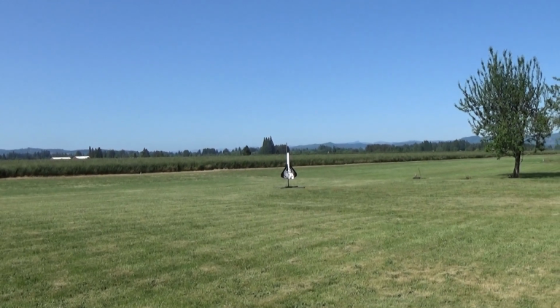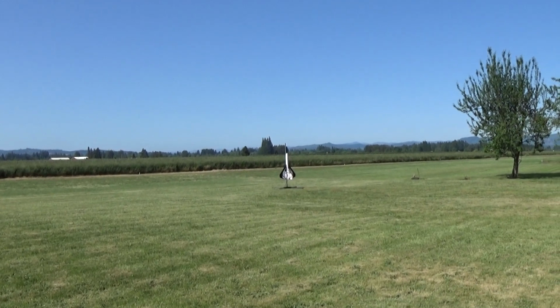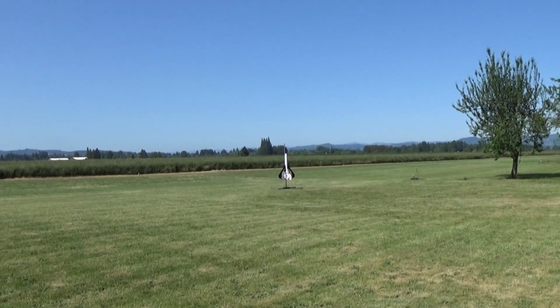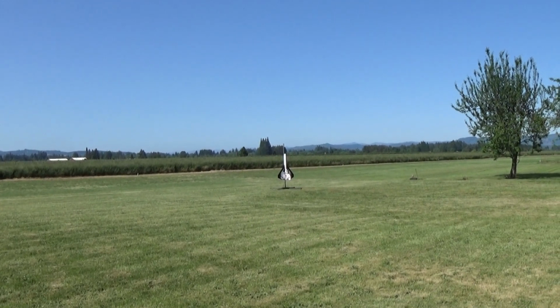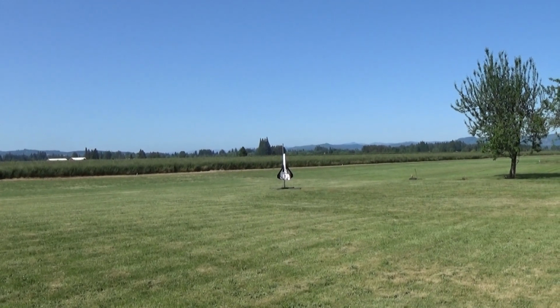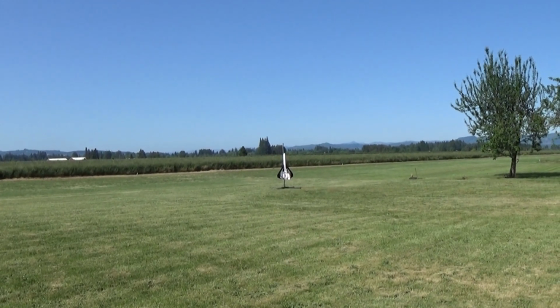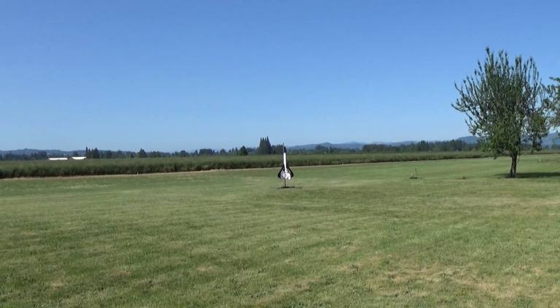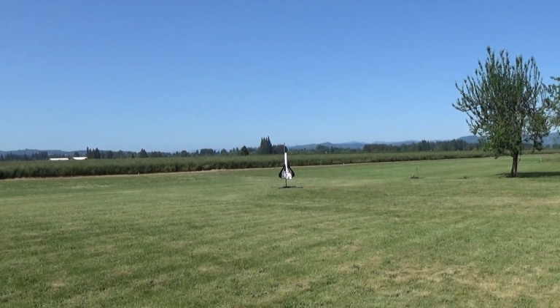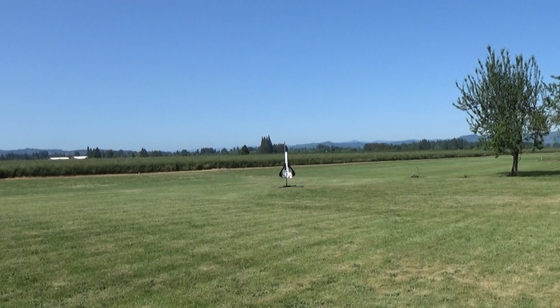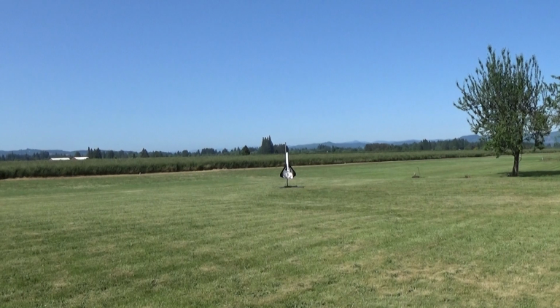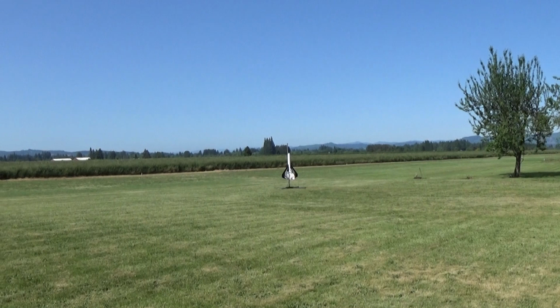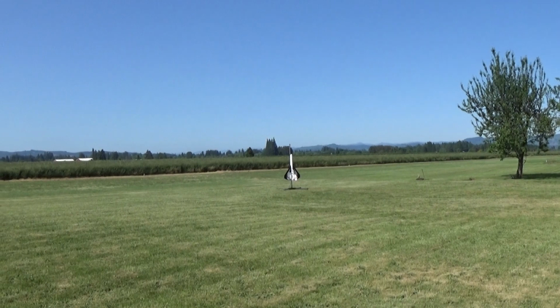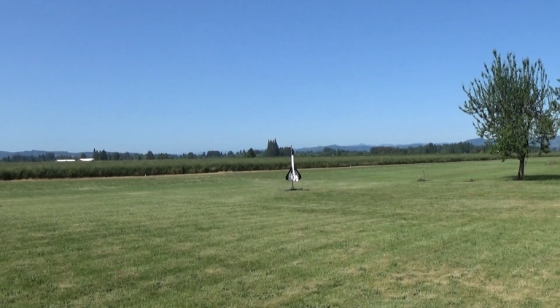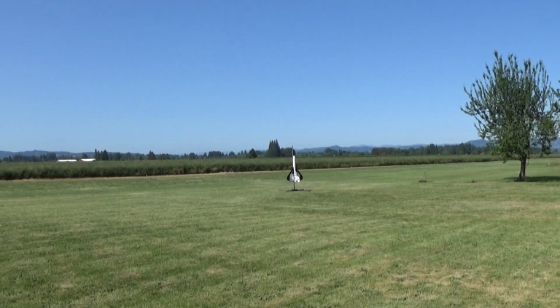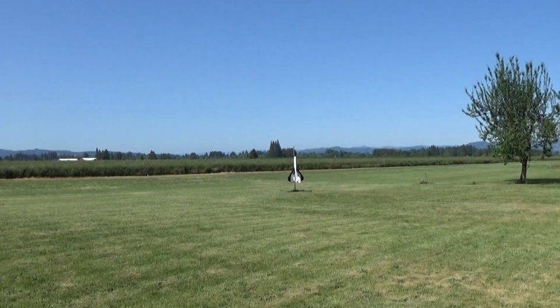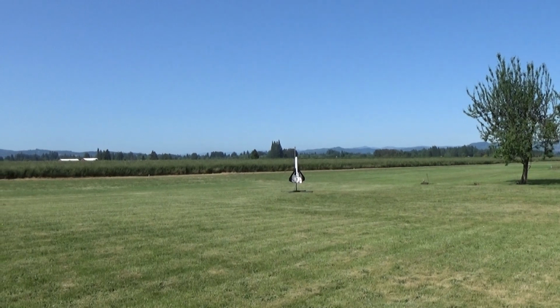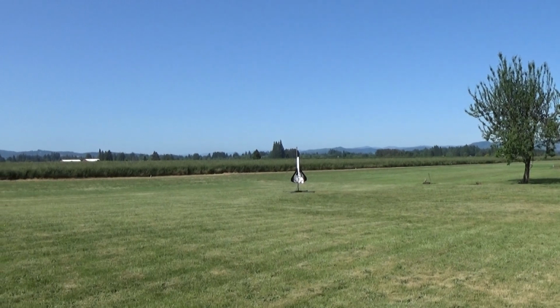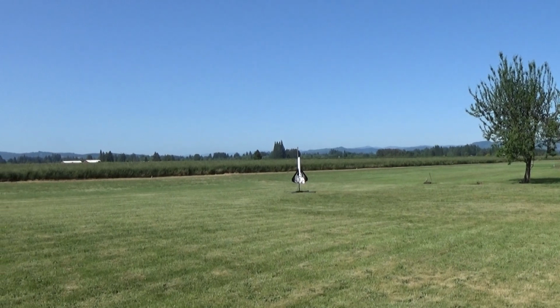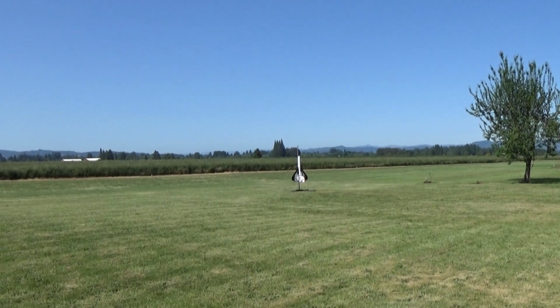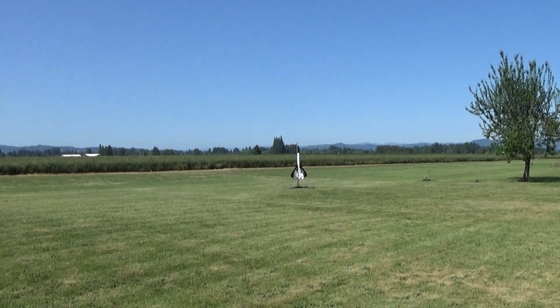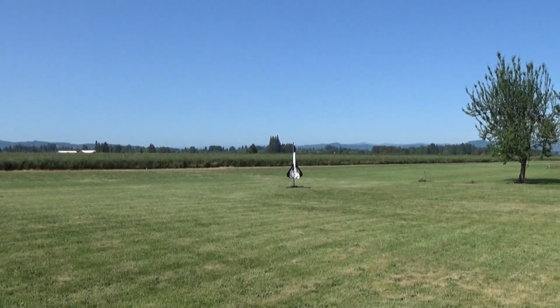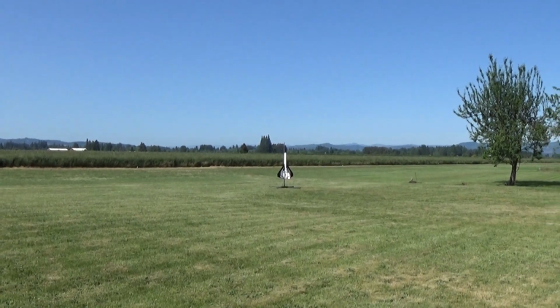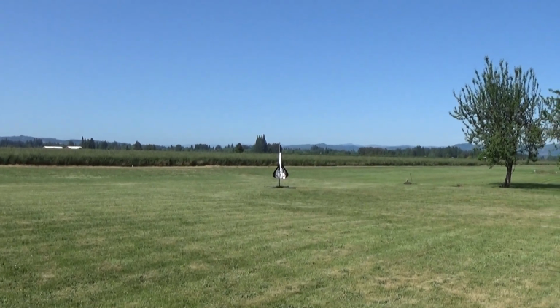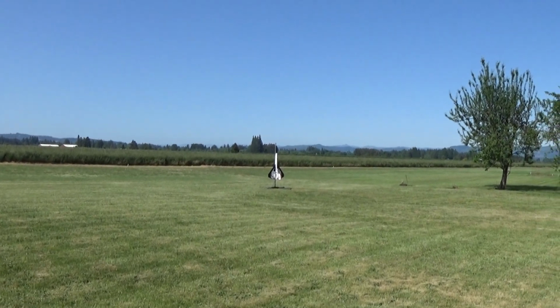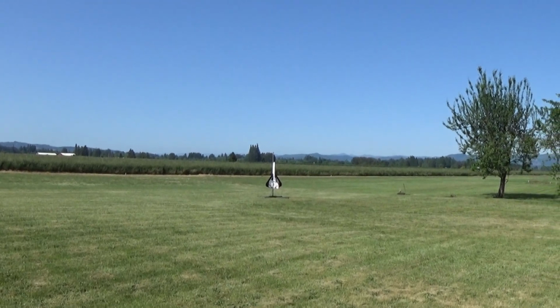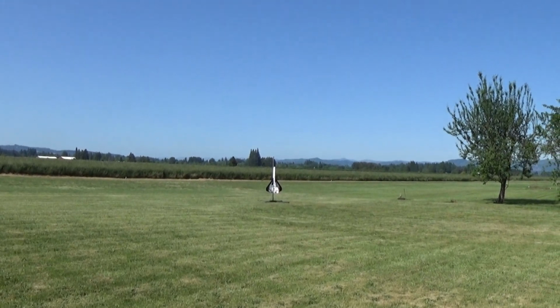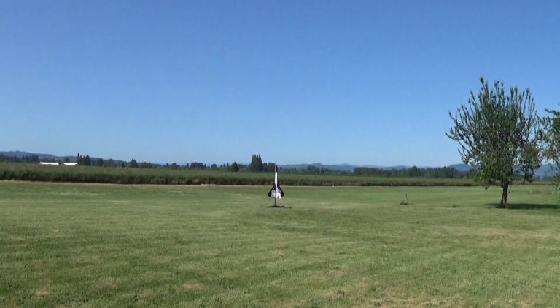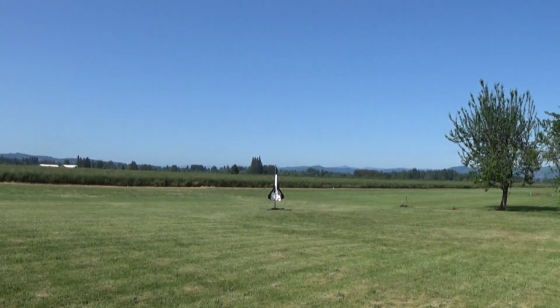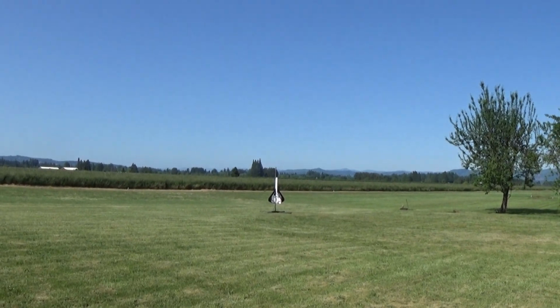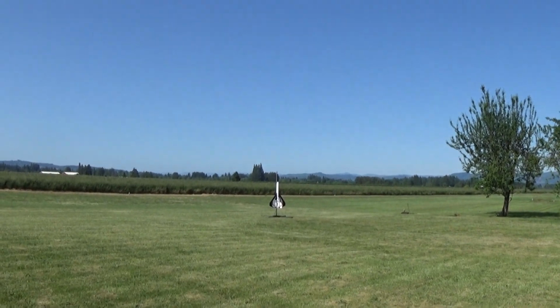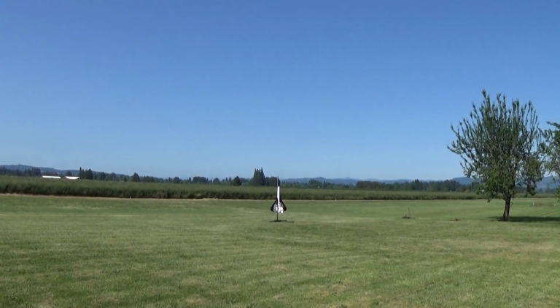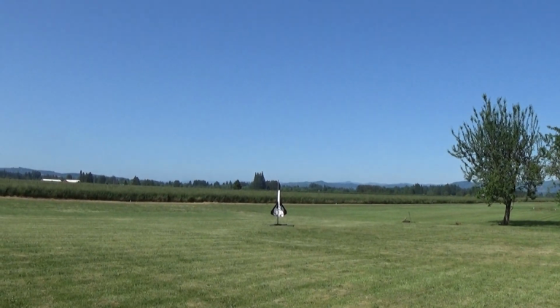Alright George, here we go. 5, 4, 3, 2, 1, start!